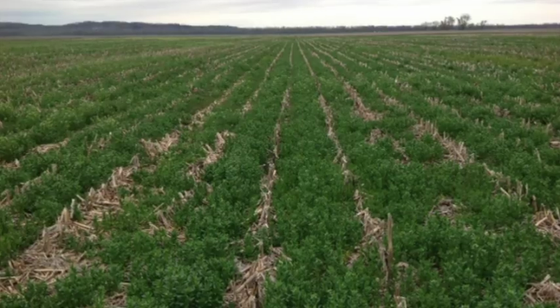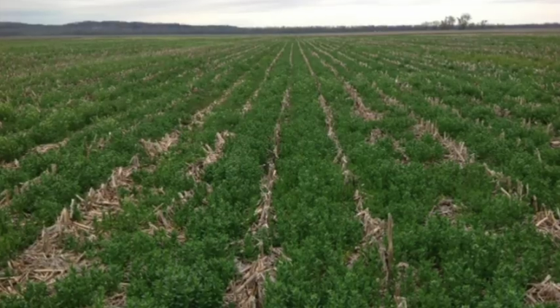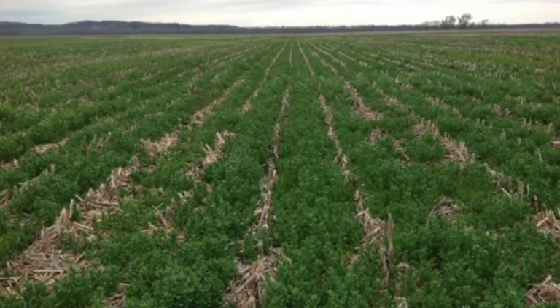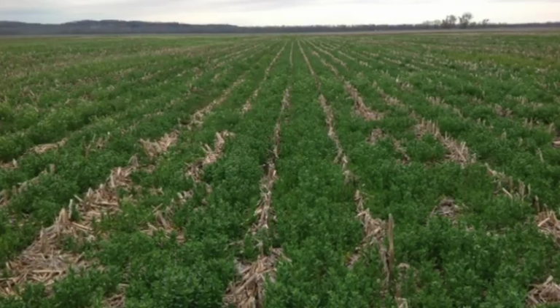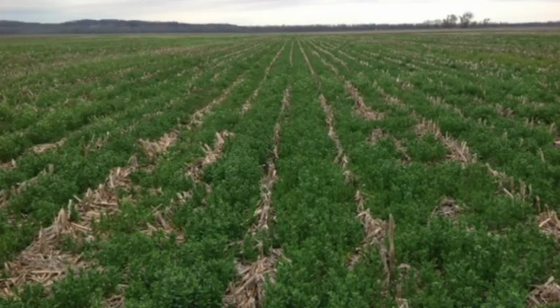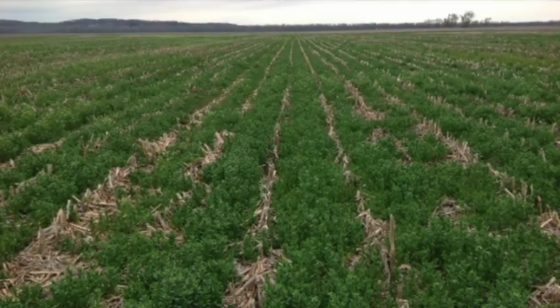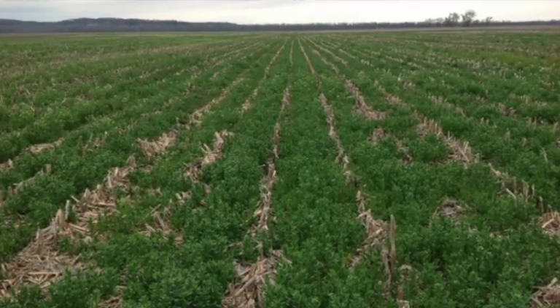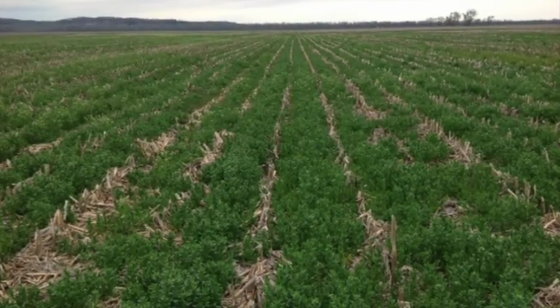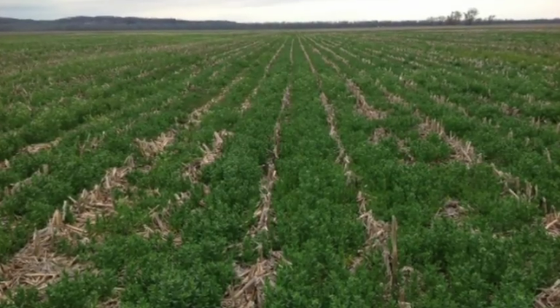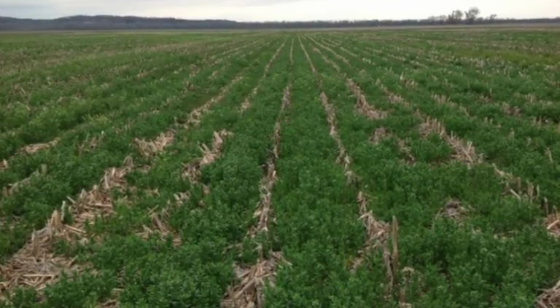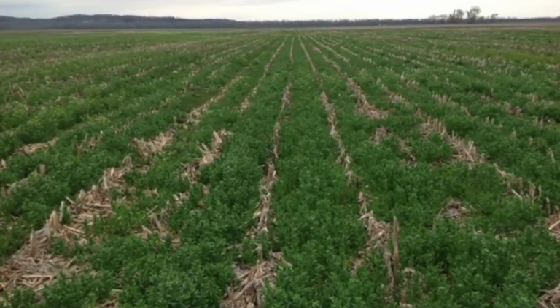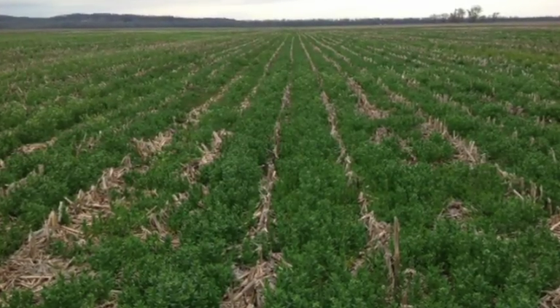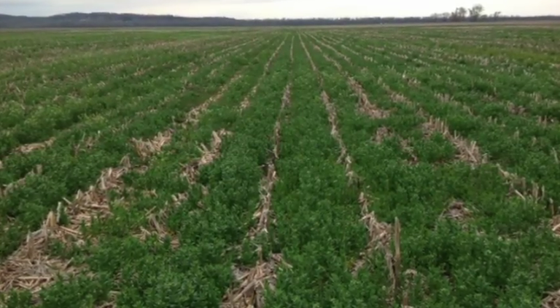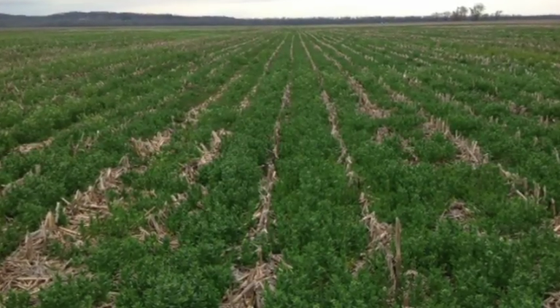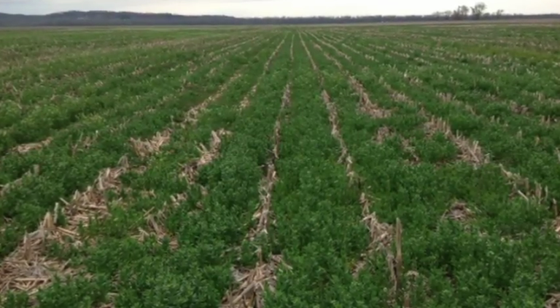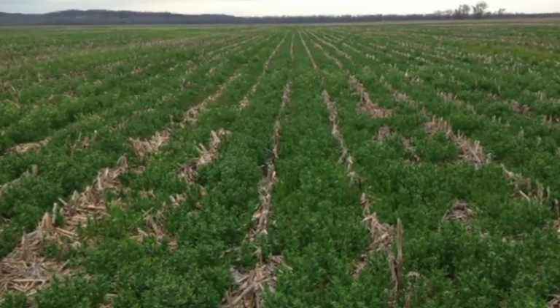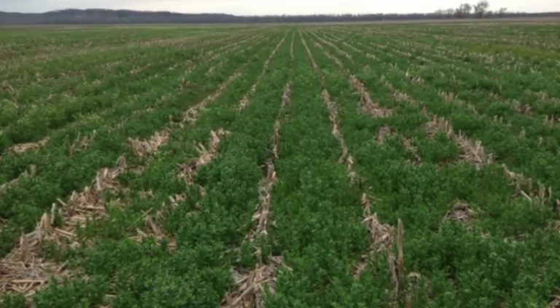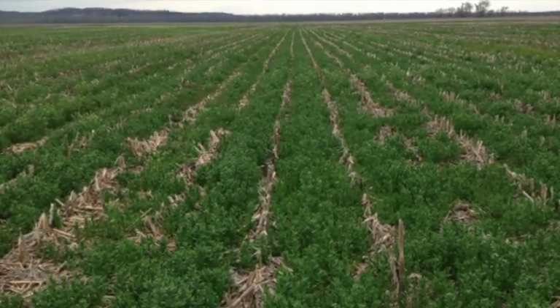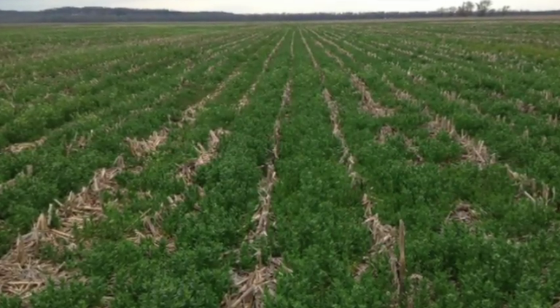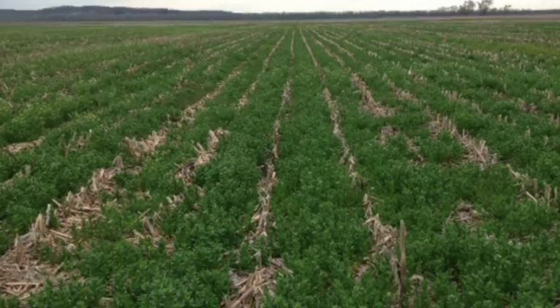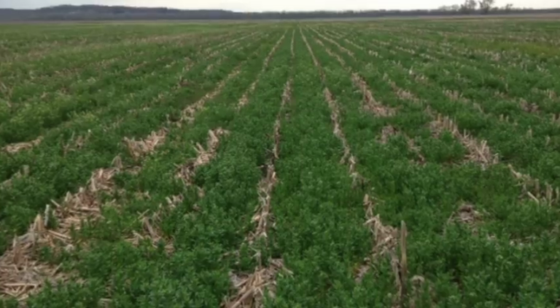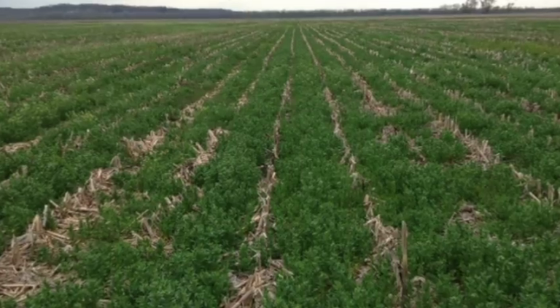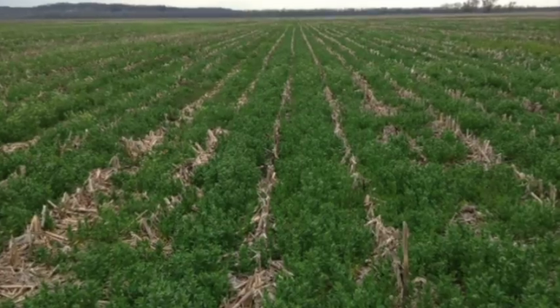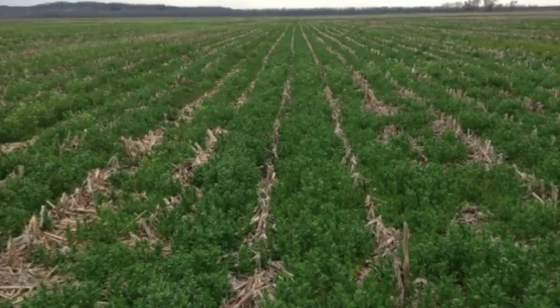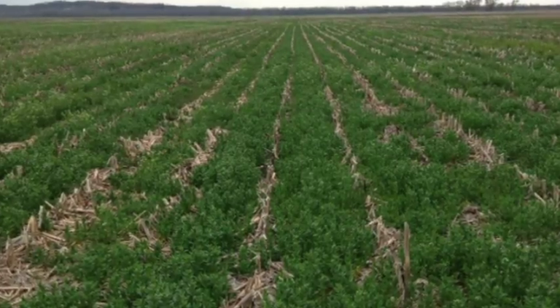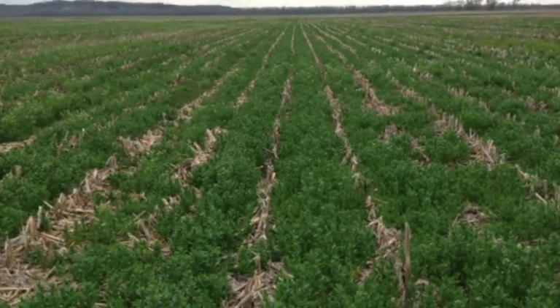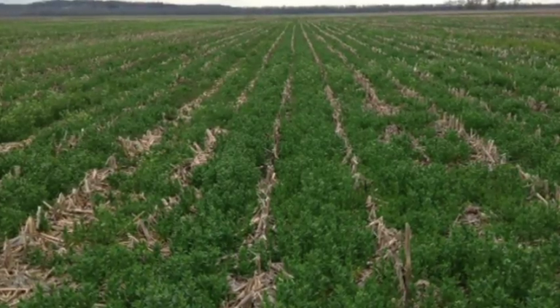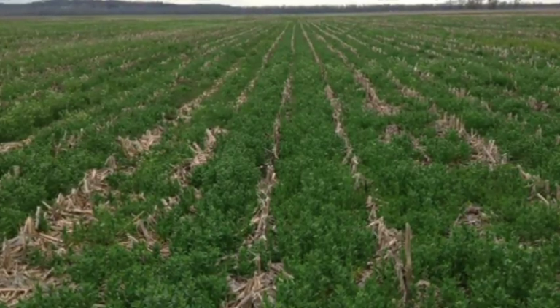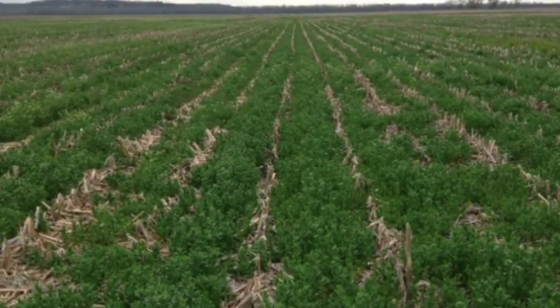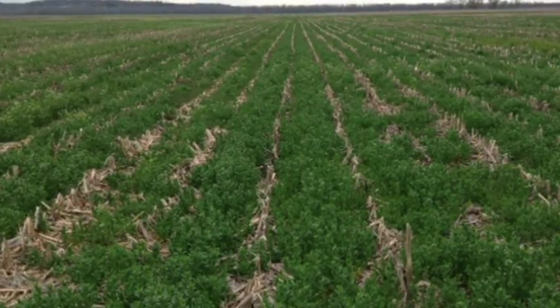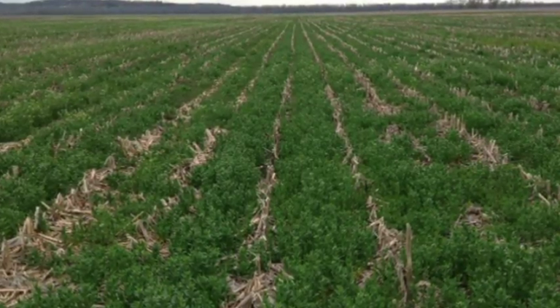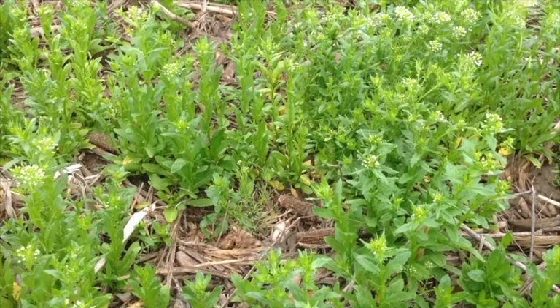Over the coldest winter months, December through February, the plant is essentially dormant, but it continues to provide winter-long soil protection.